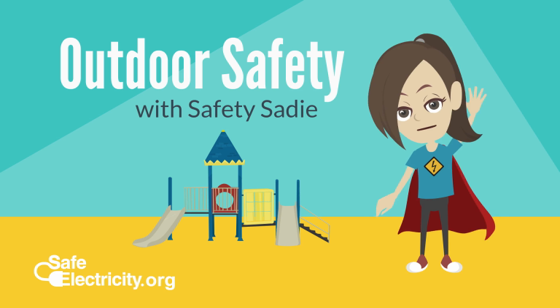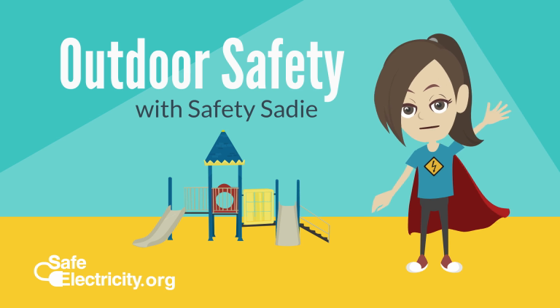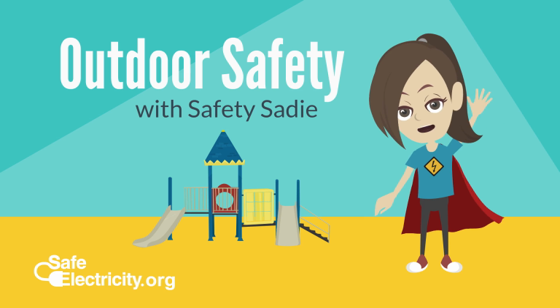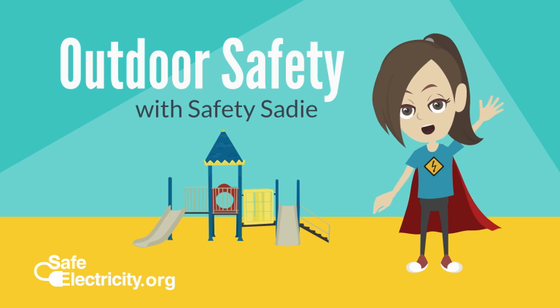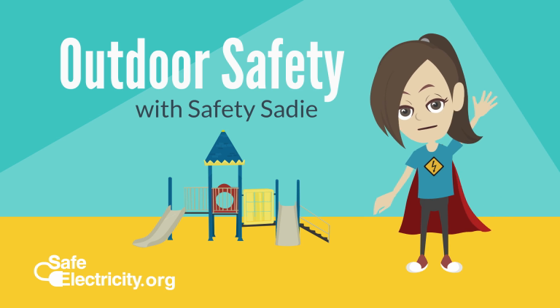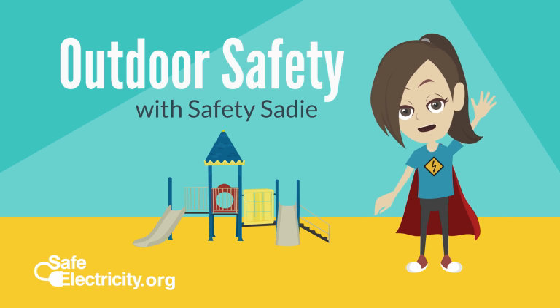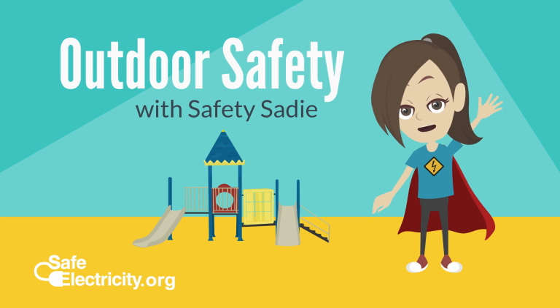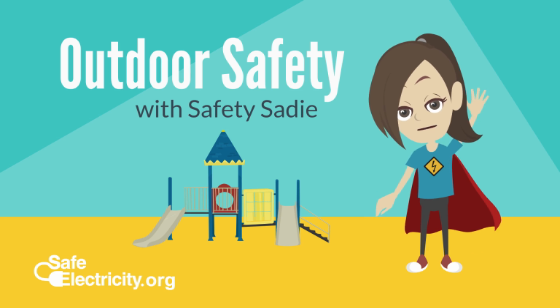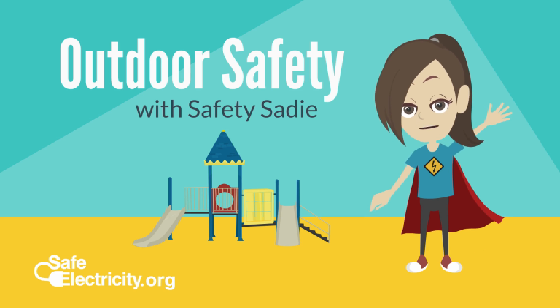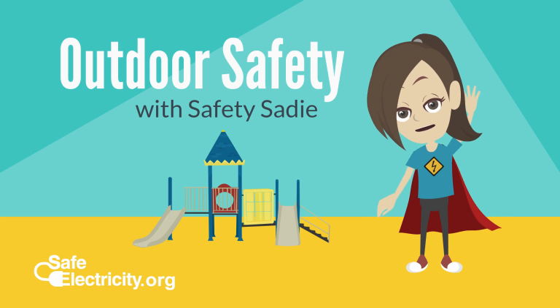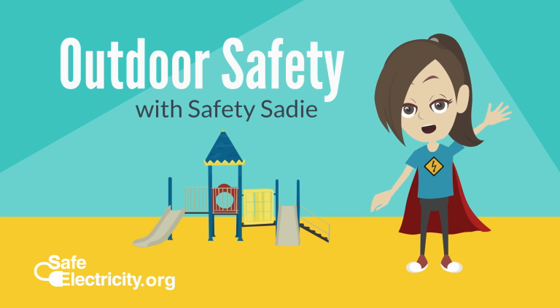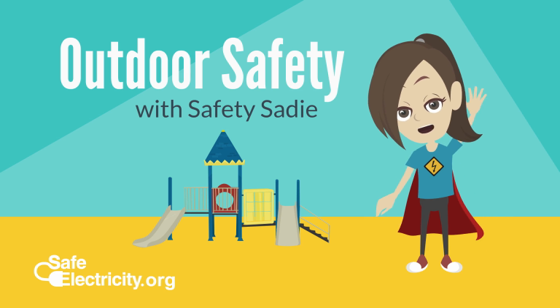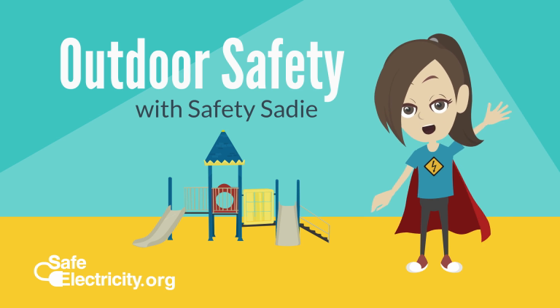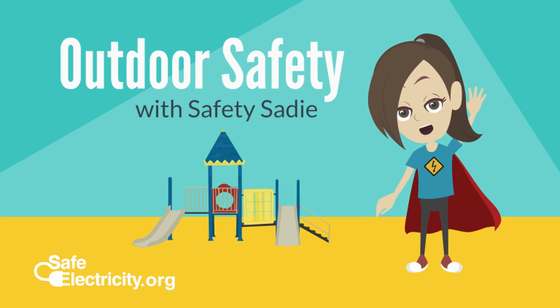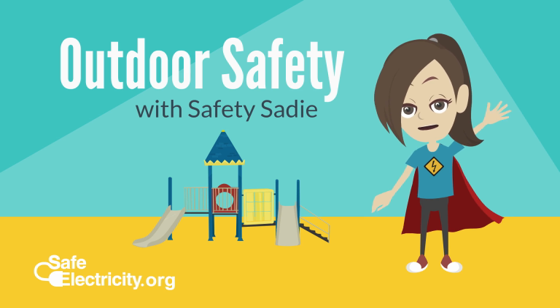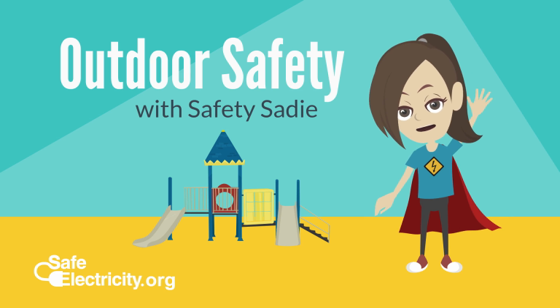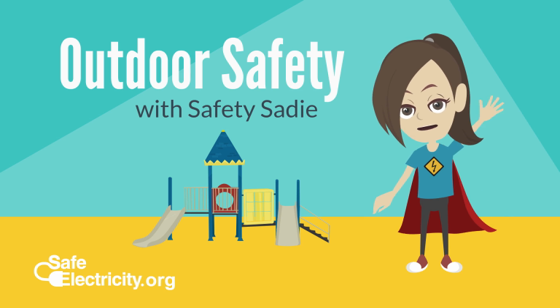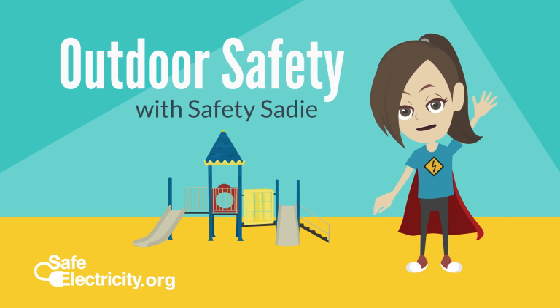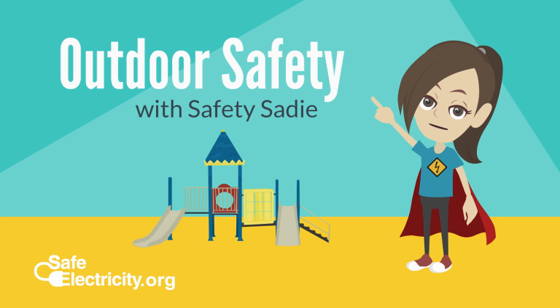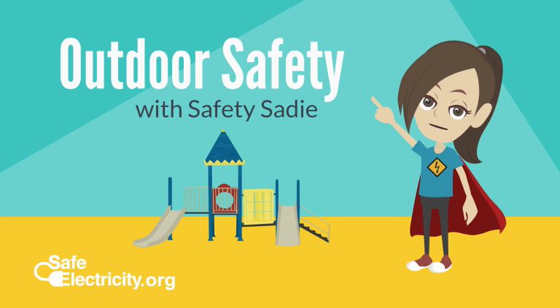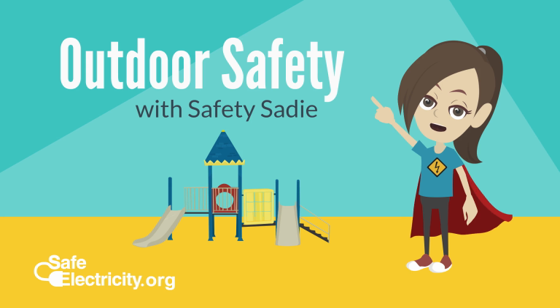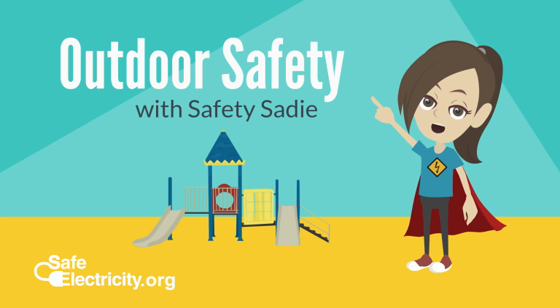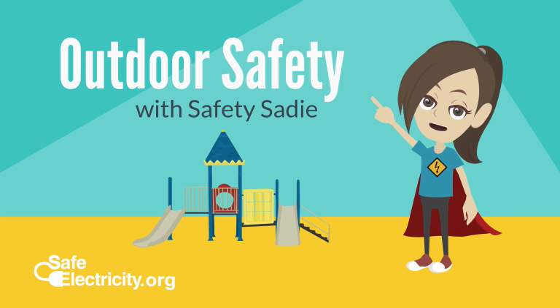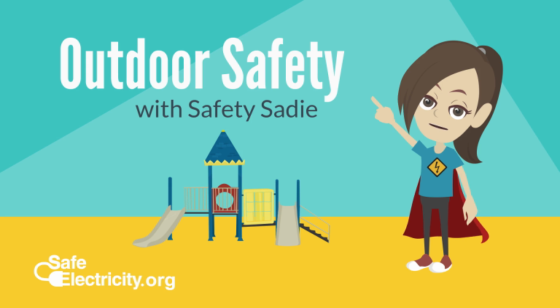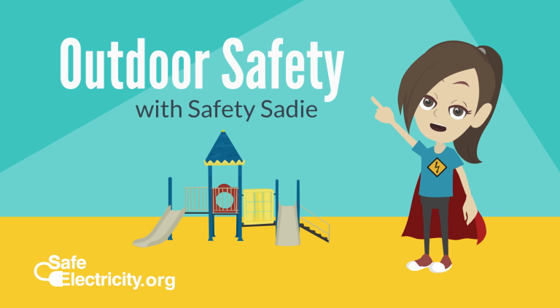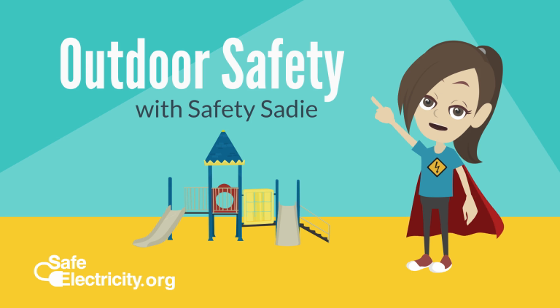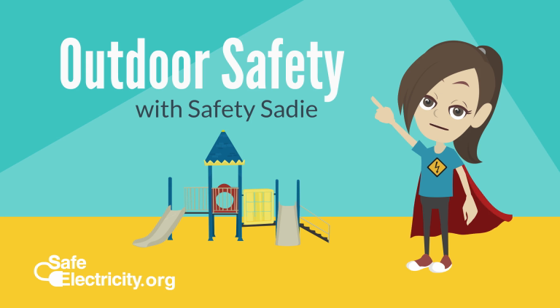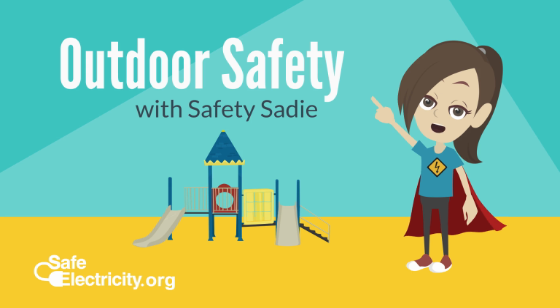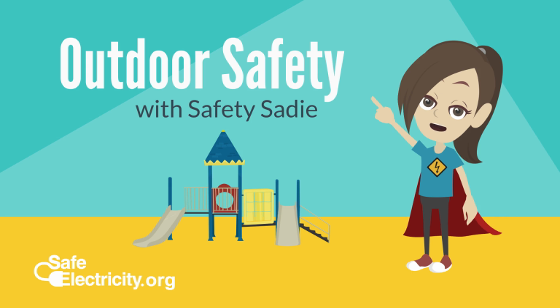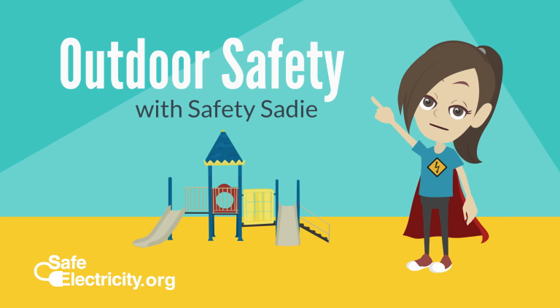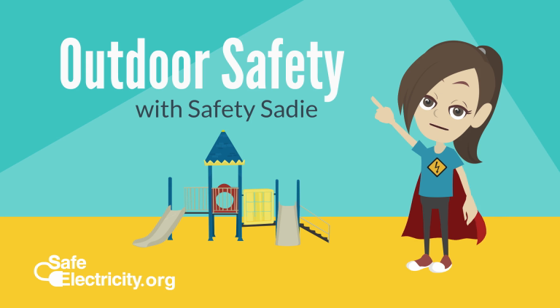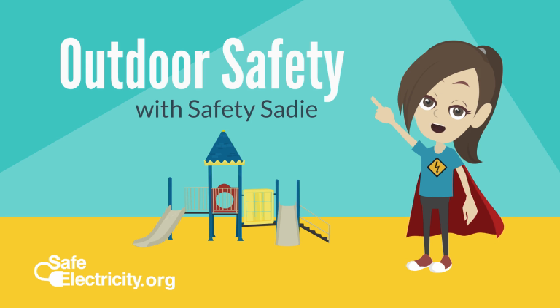Hi! I'm Safety Sadie, and today we are going to learn how to stay safe around electricity when we're outside.